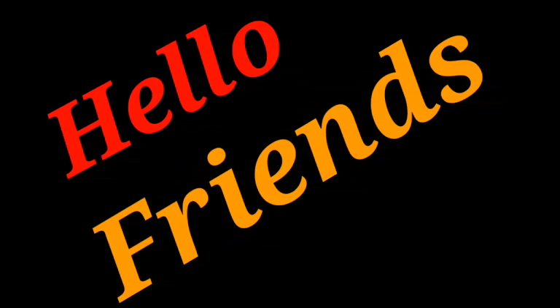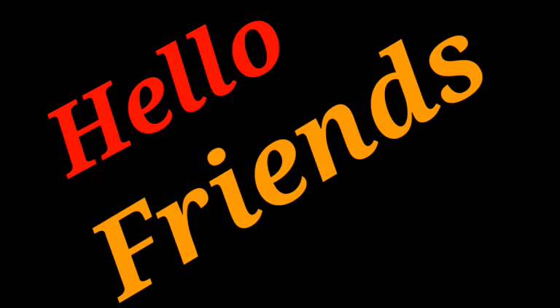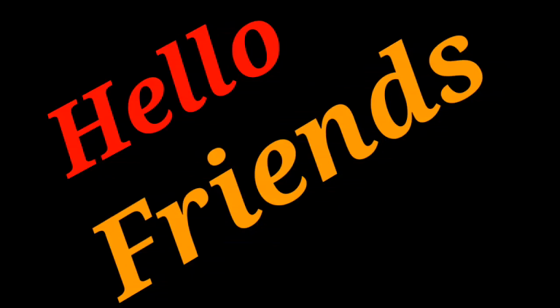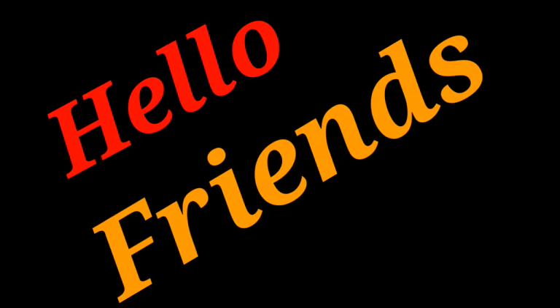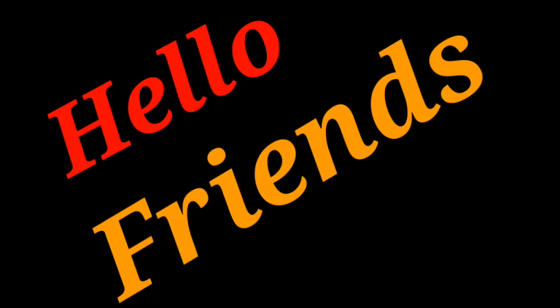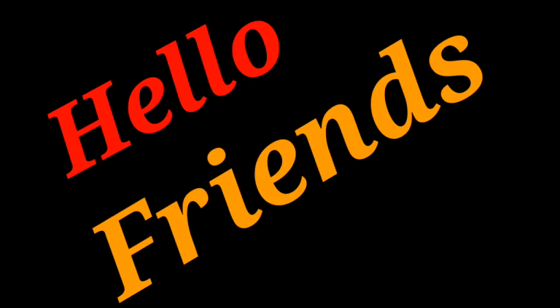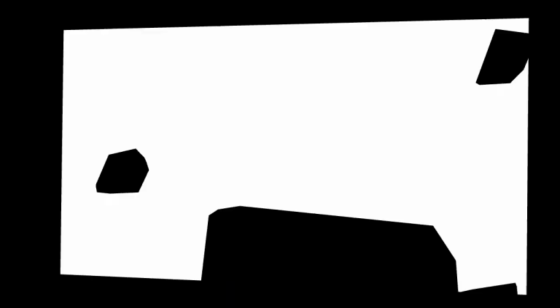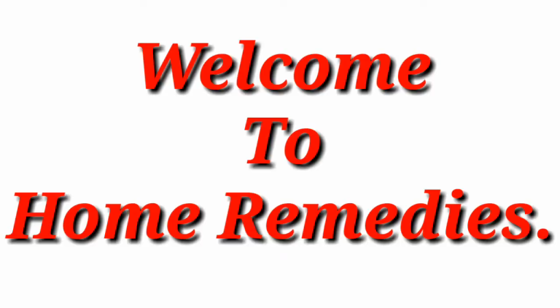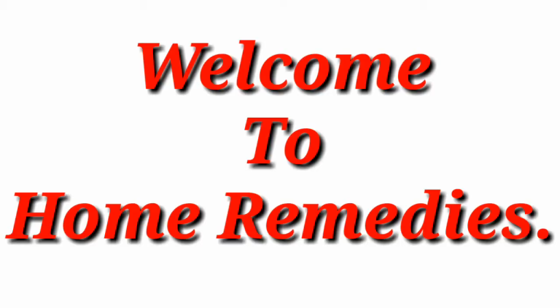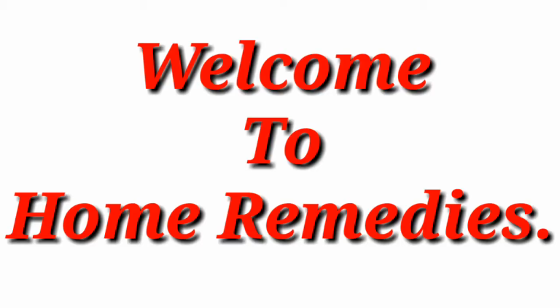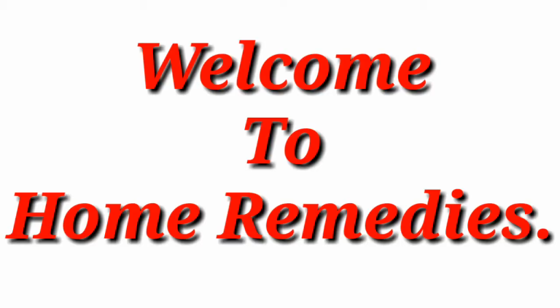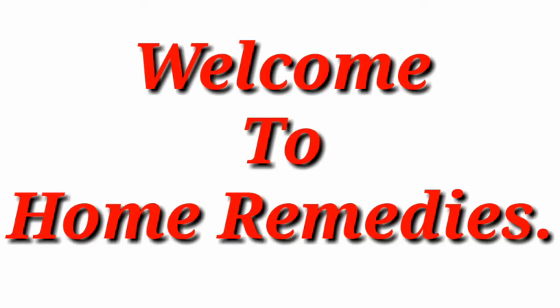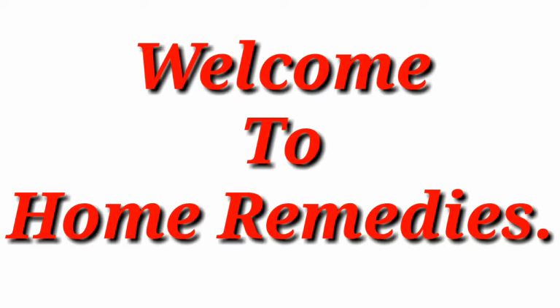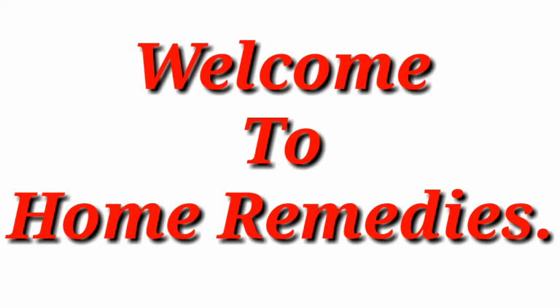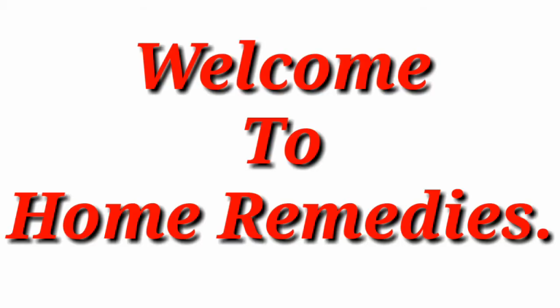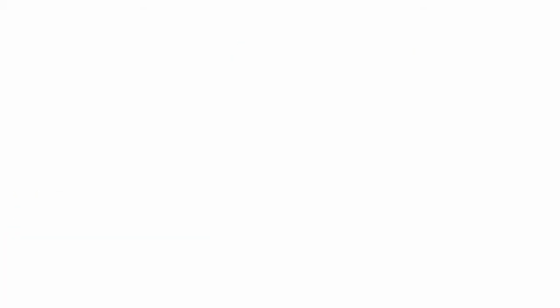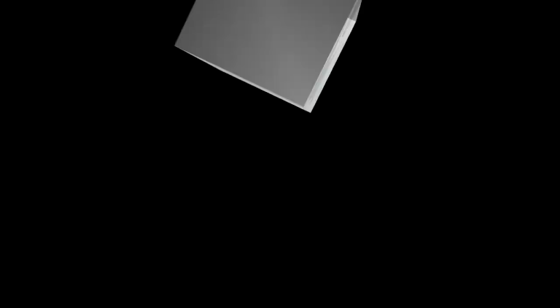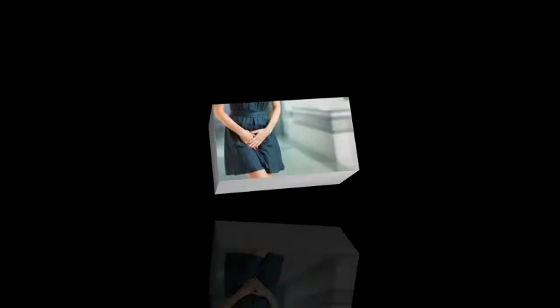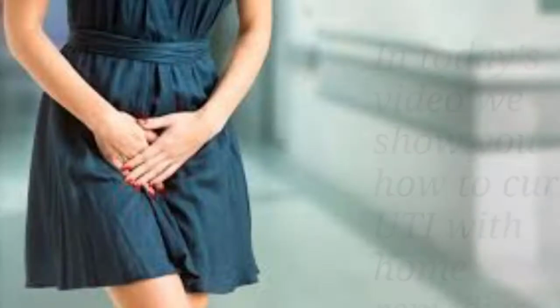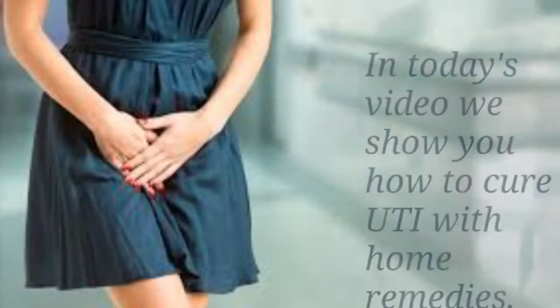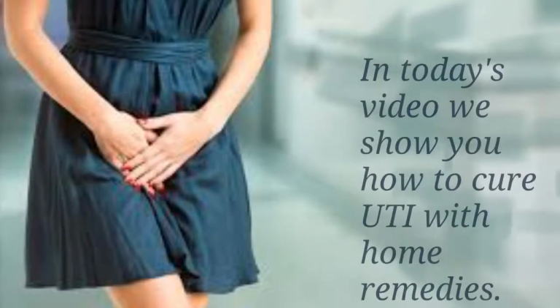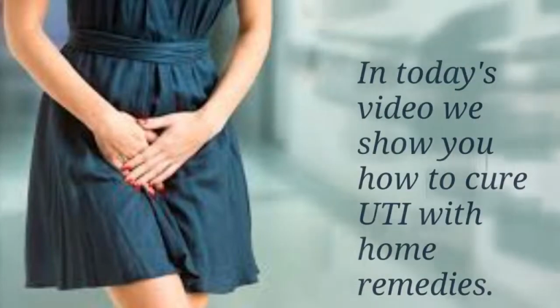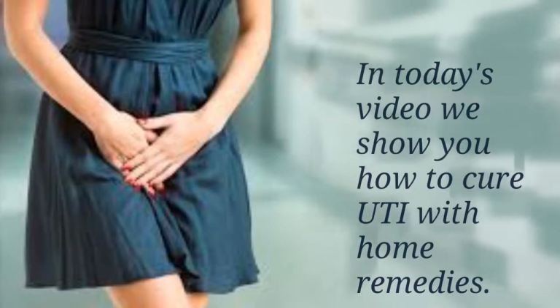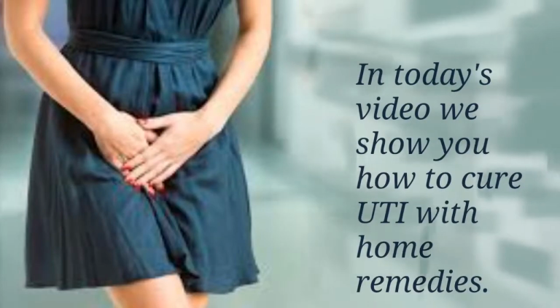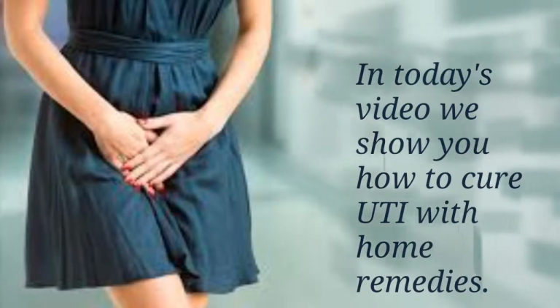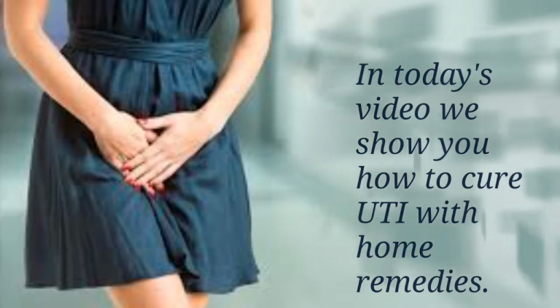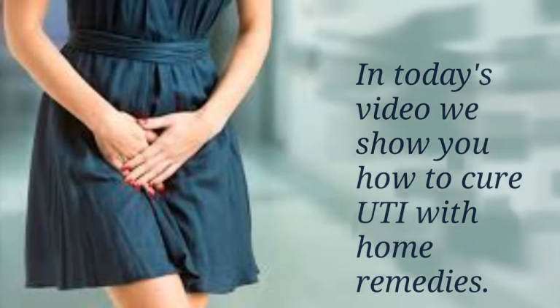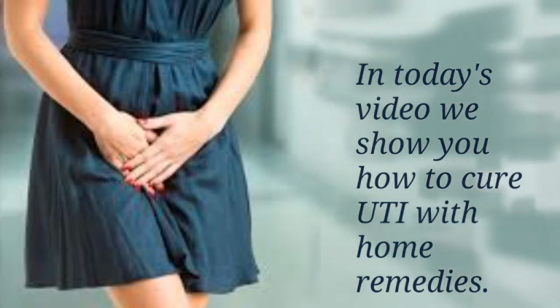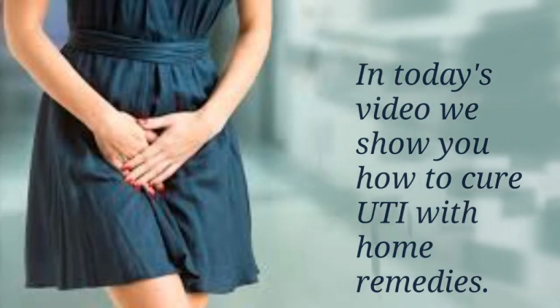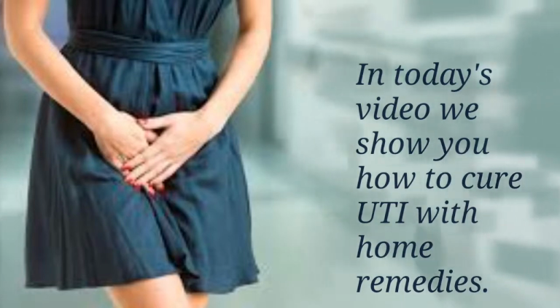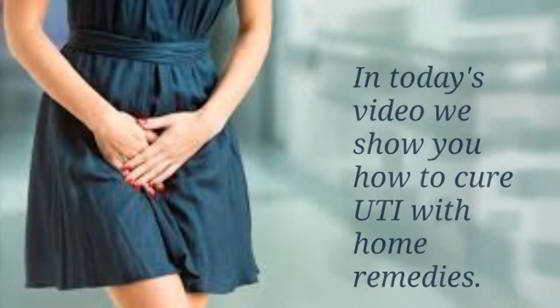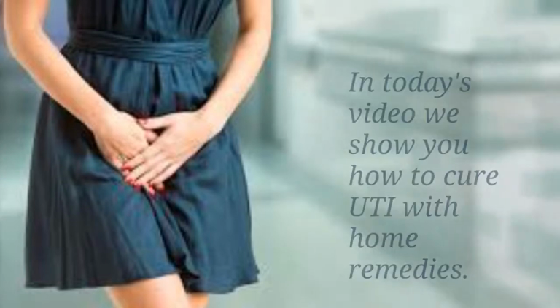Hello friends, welcome to home remedies. In today's video we show you how to cure UTI with home remedies.